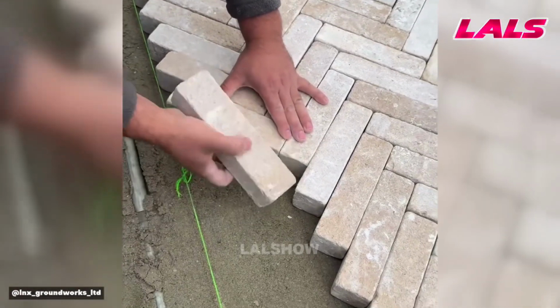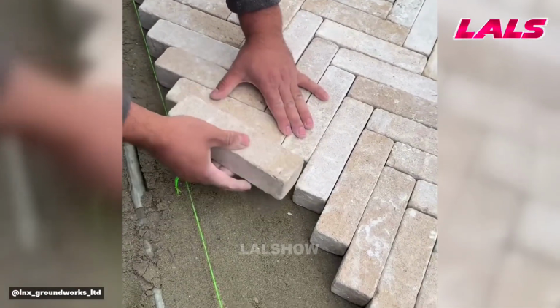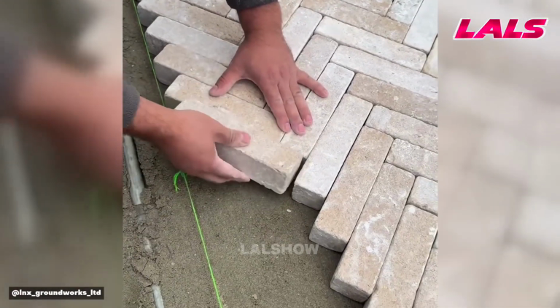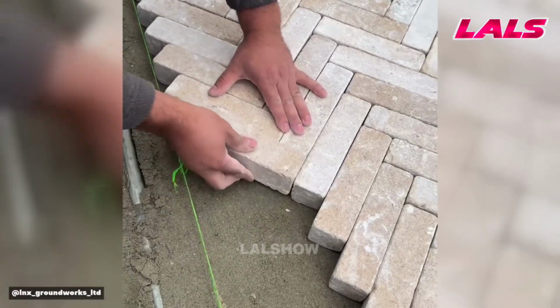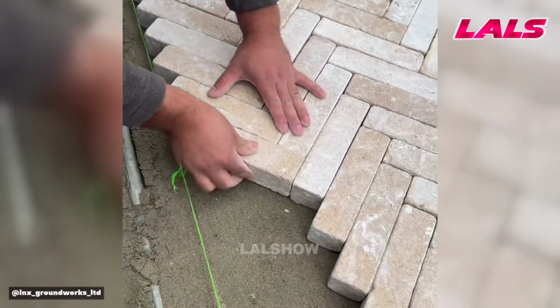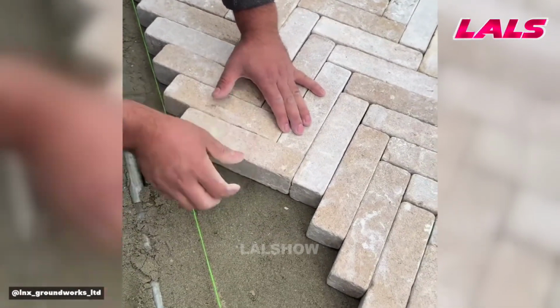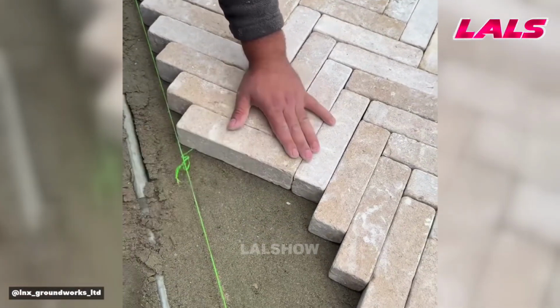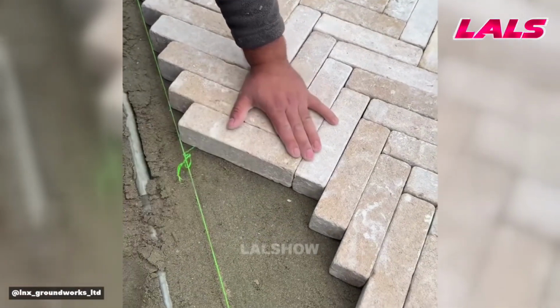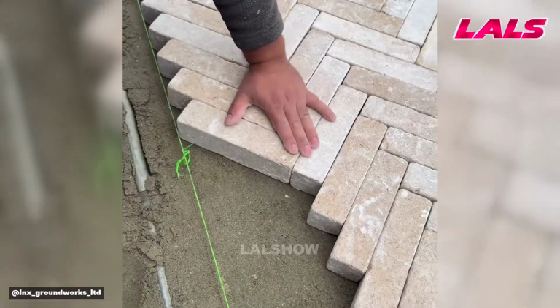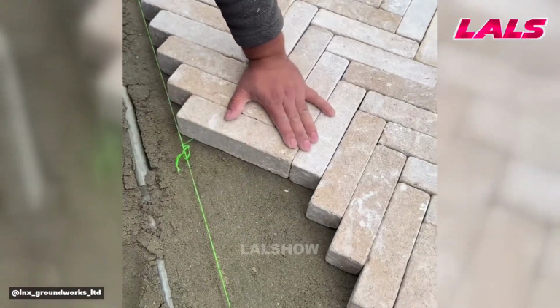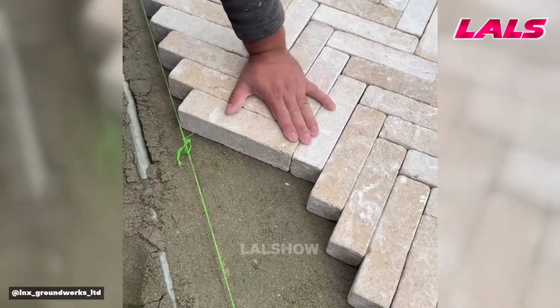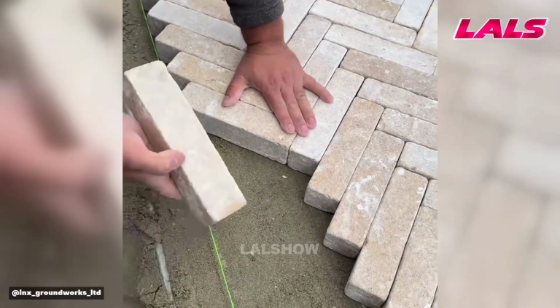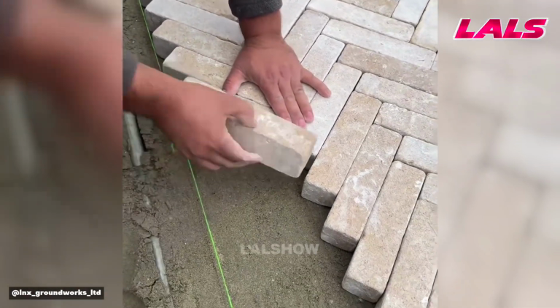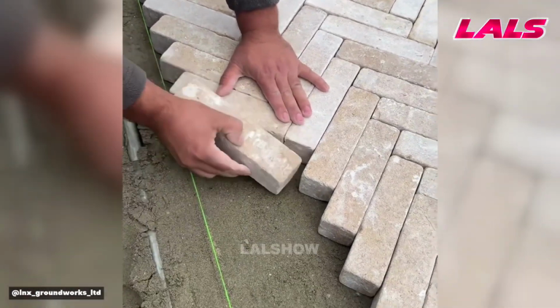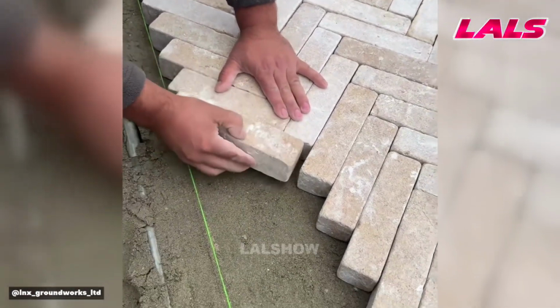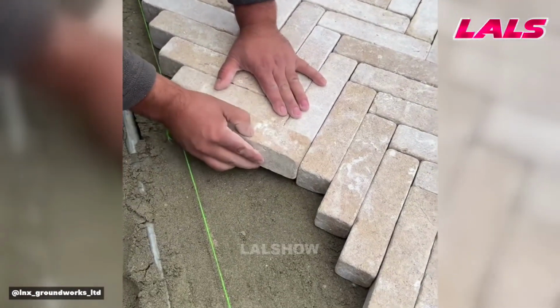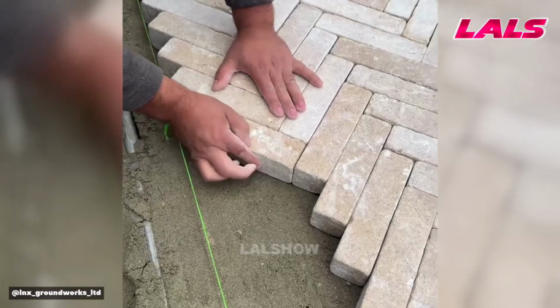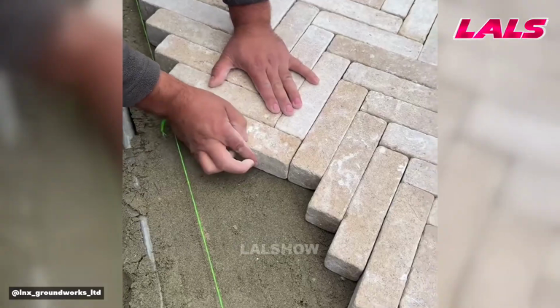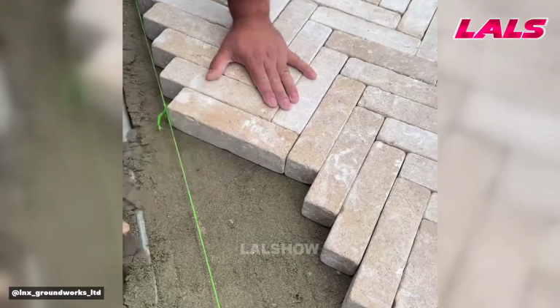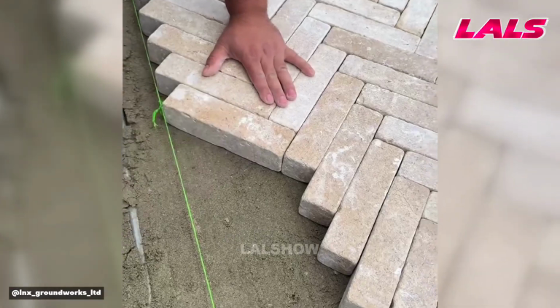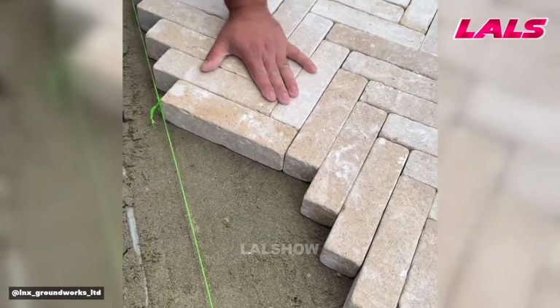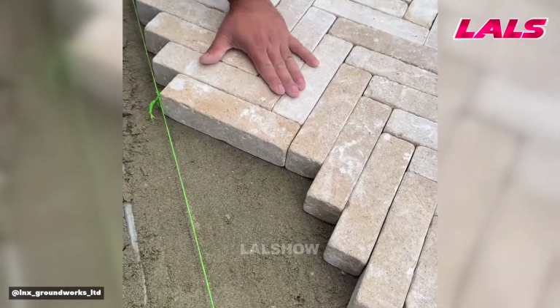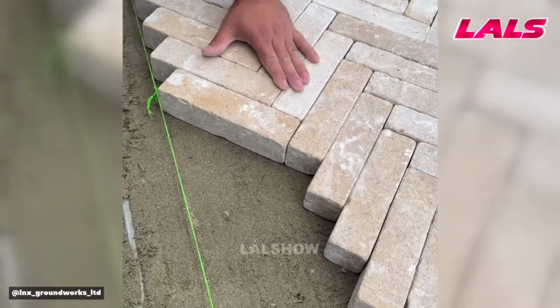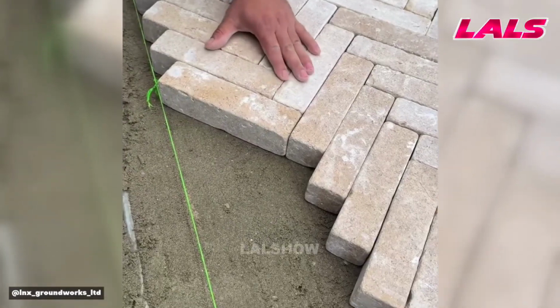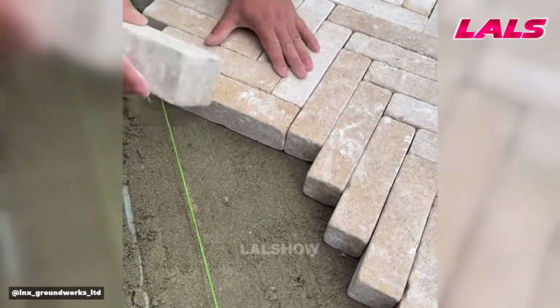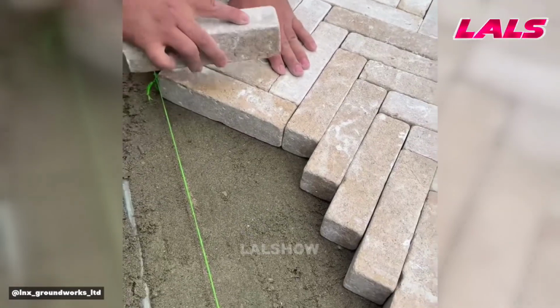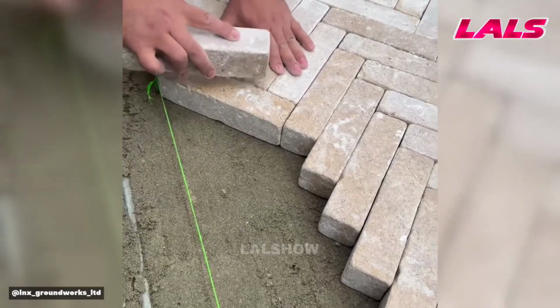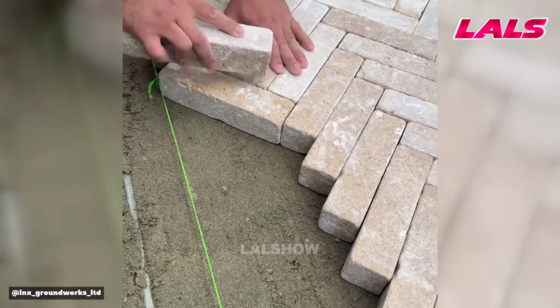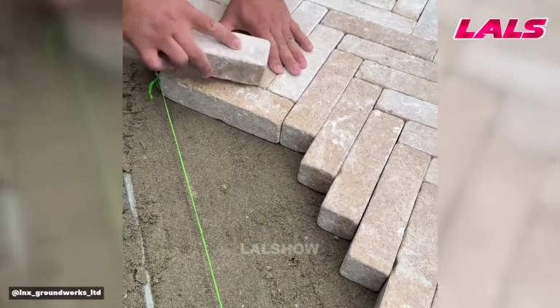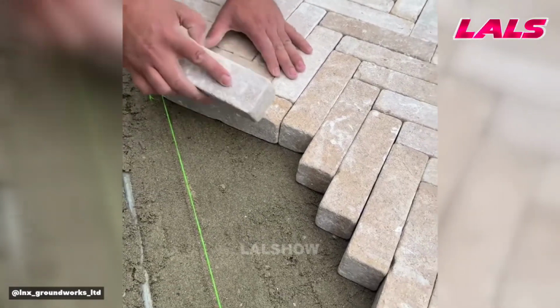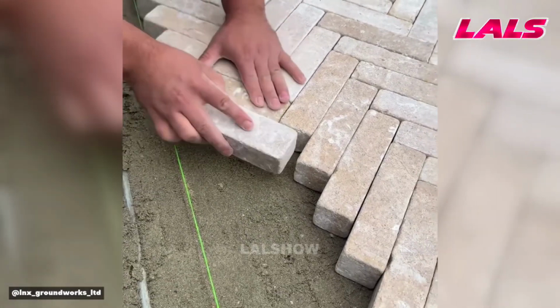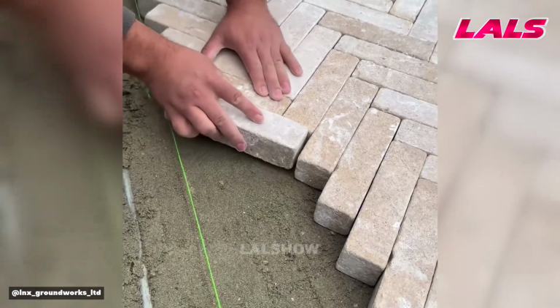Precision laying of paving blocks in a herringbone pattern creates a durable and visually appealing surface.